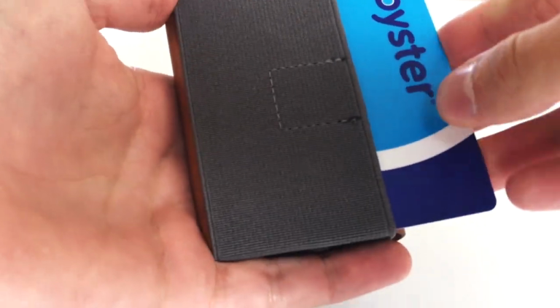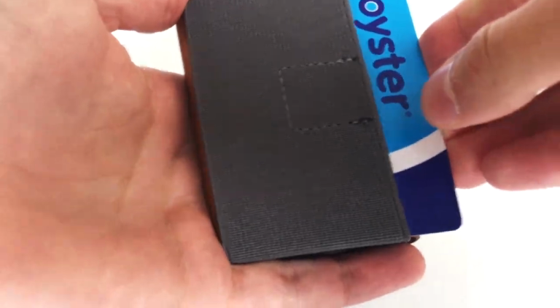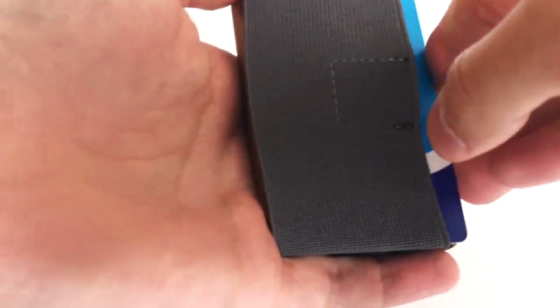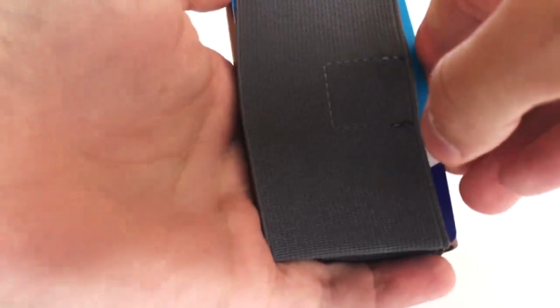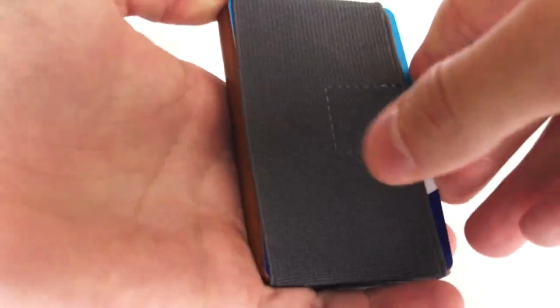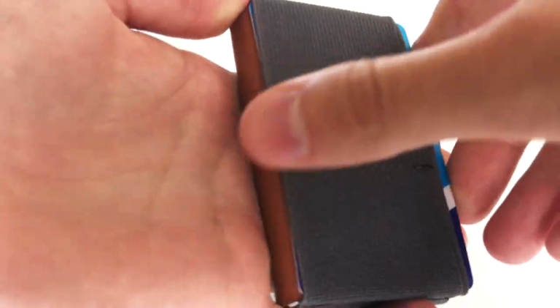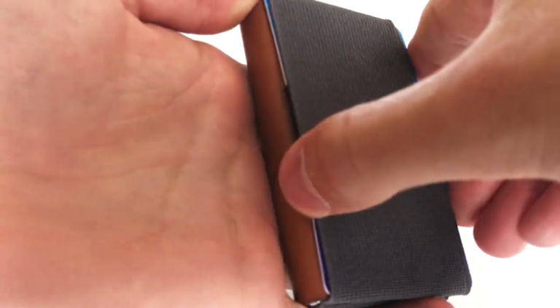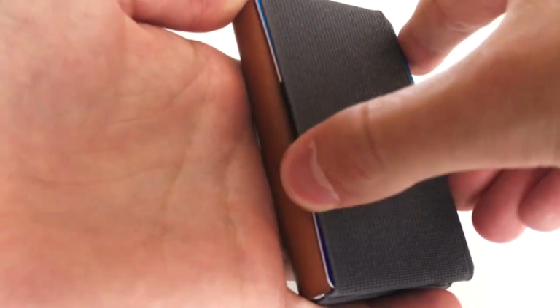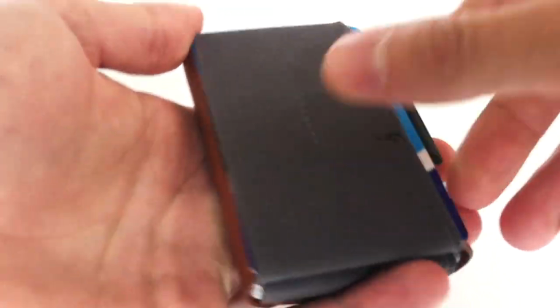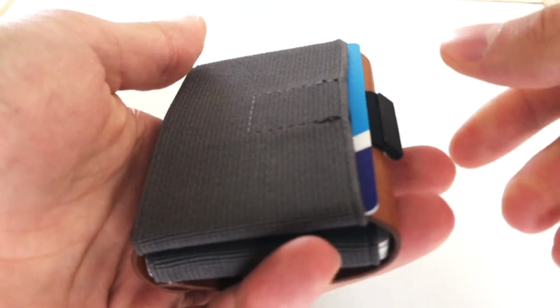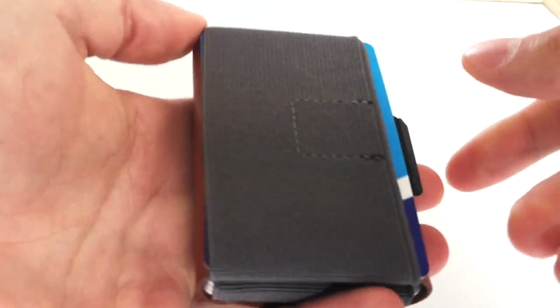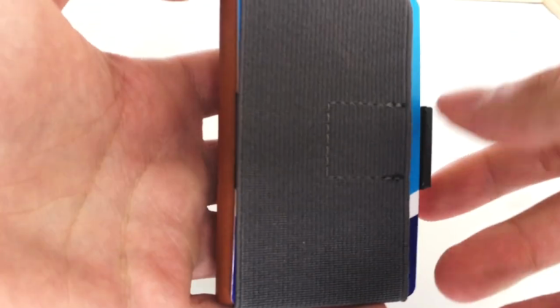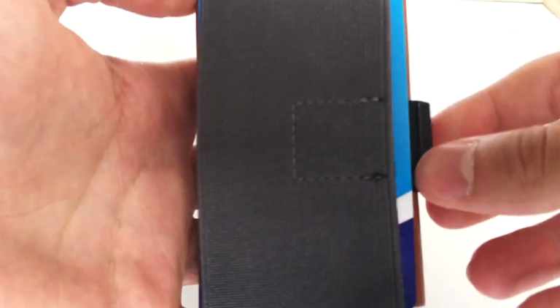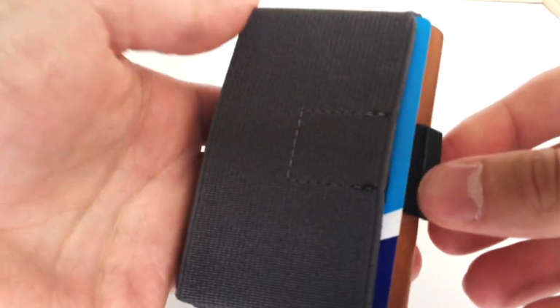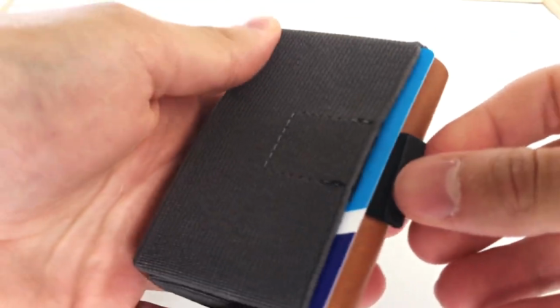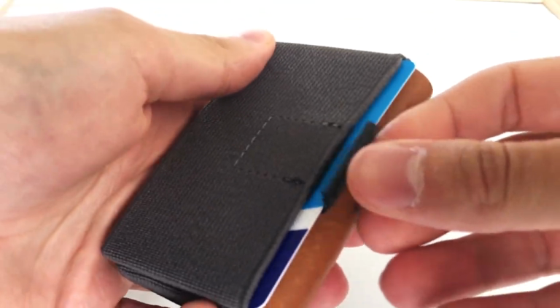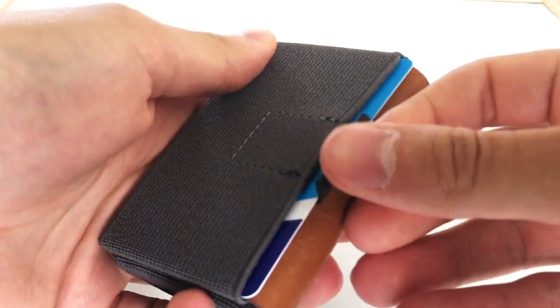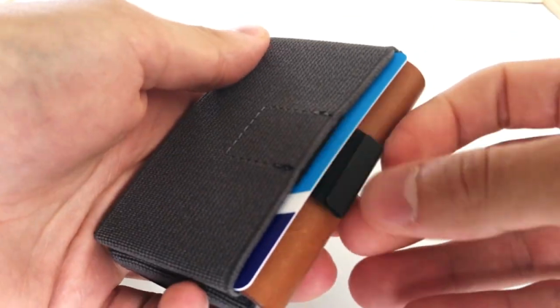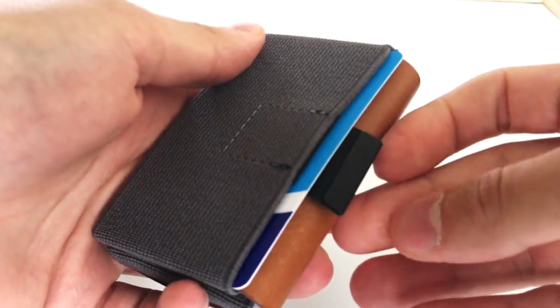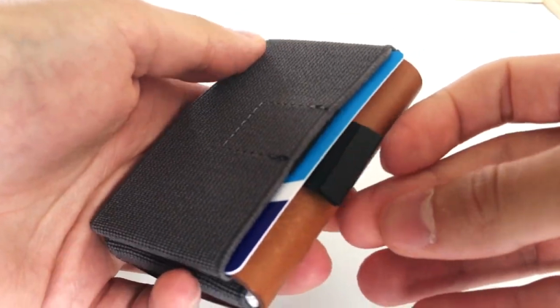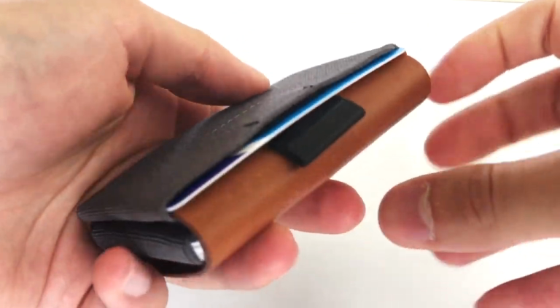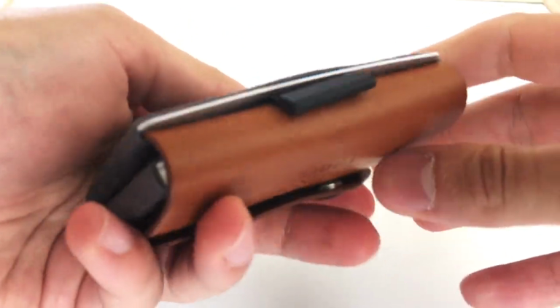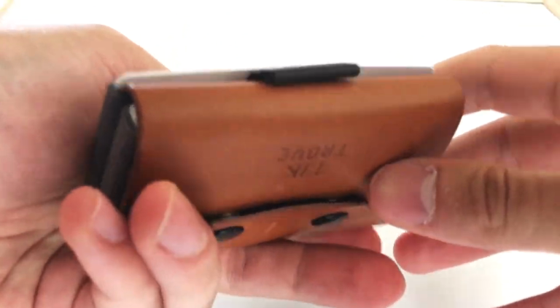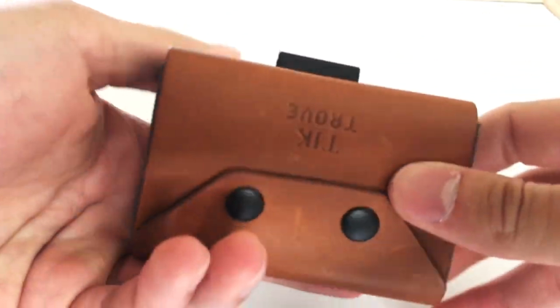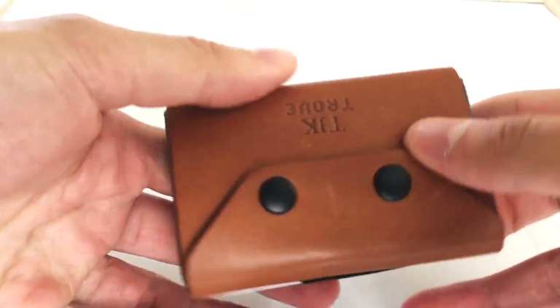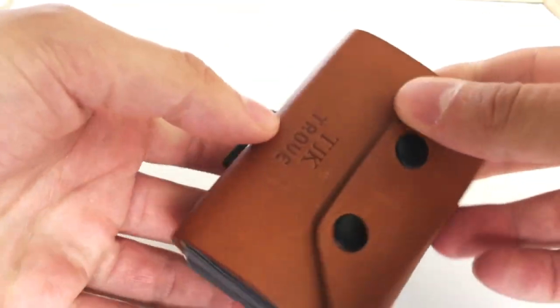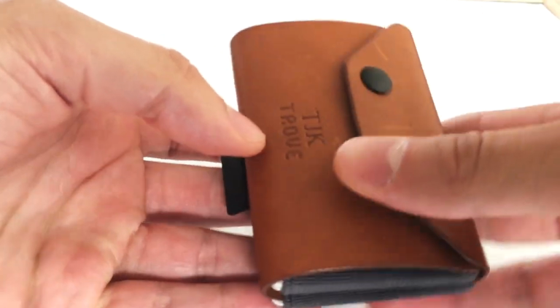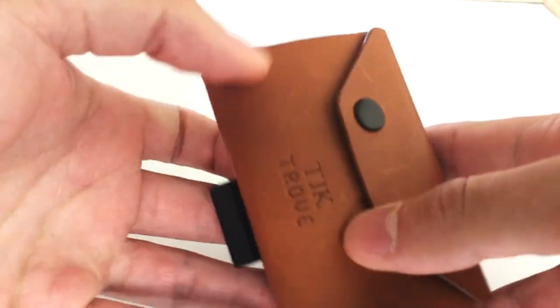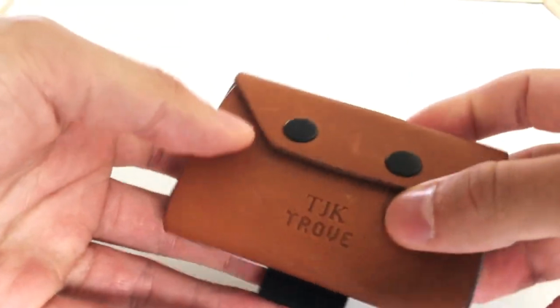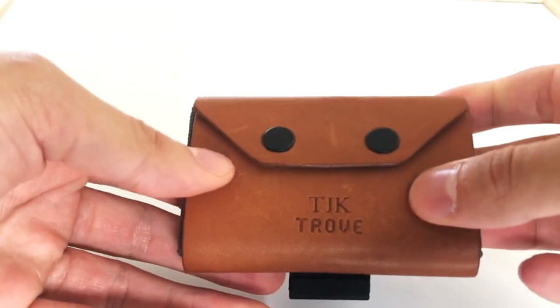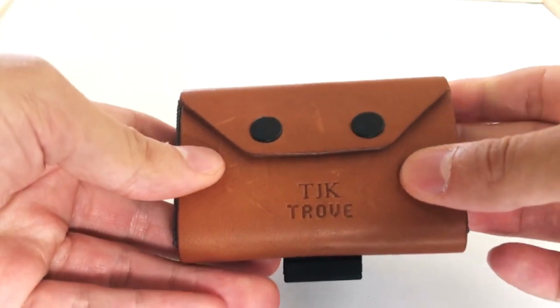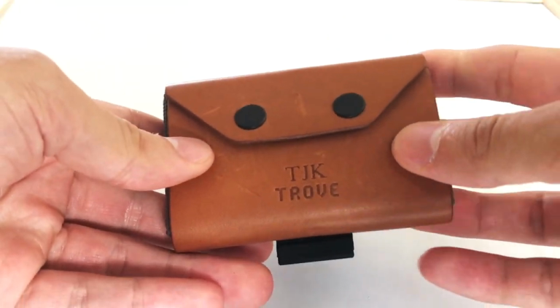It's very handy for storing a card that requires quick access. Replacing it is relatively easy too, once you've gotten some practice.